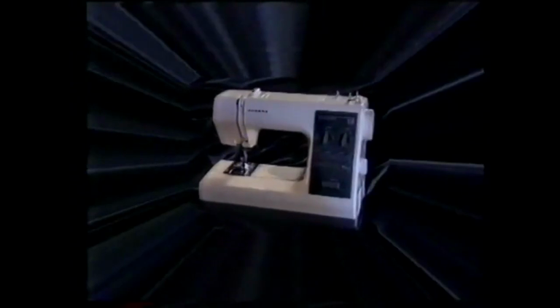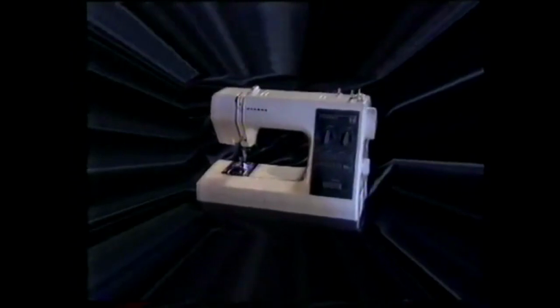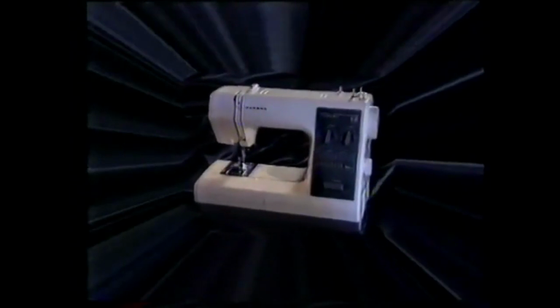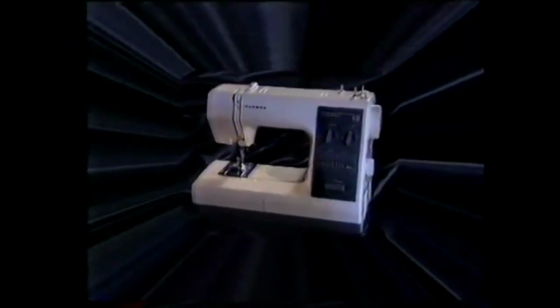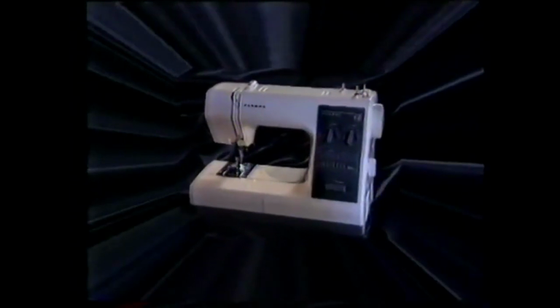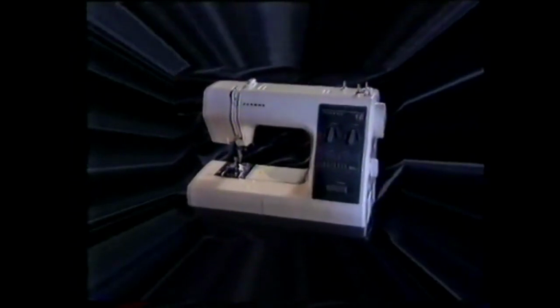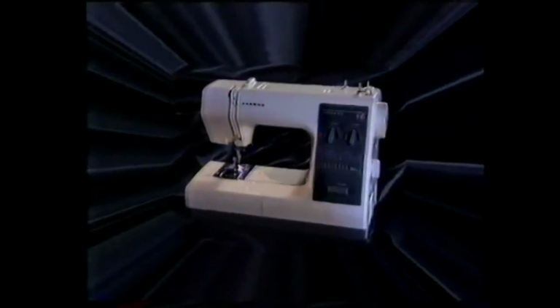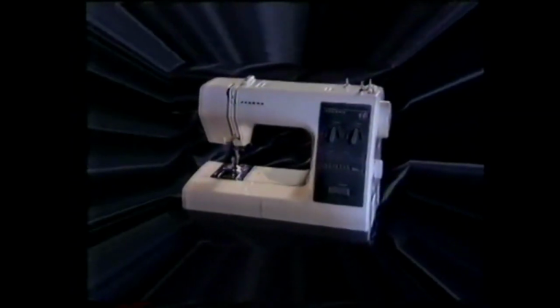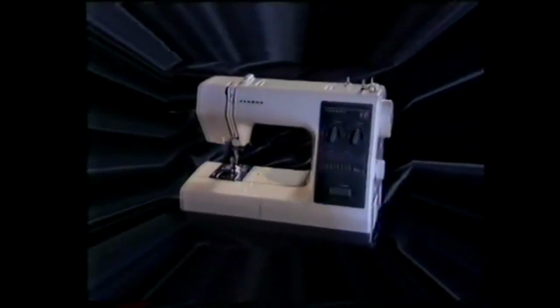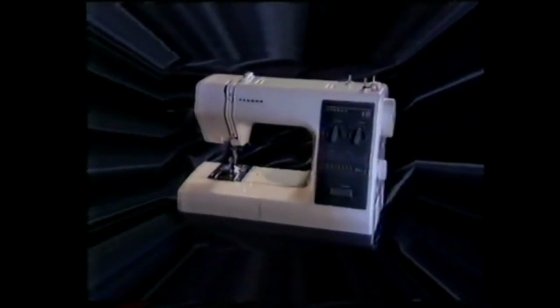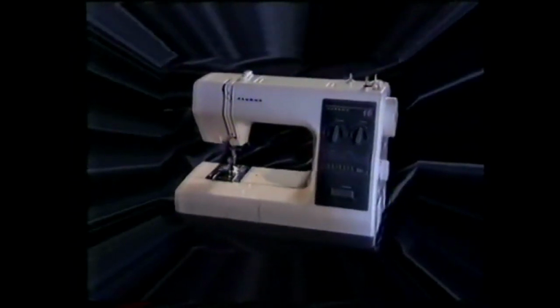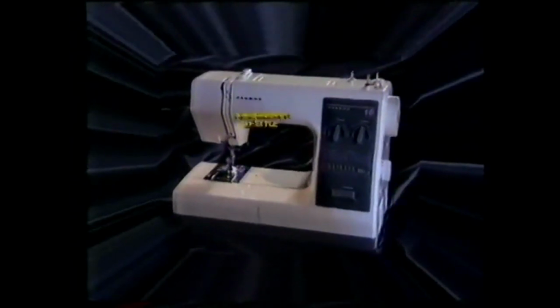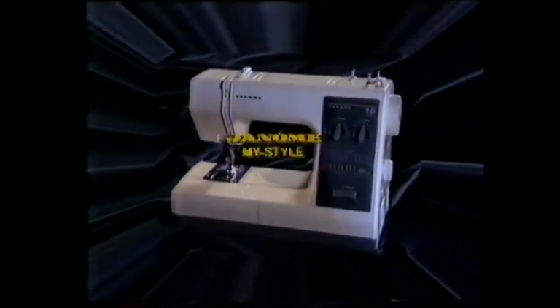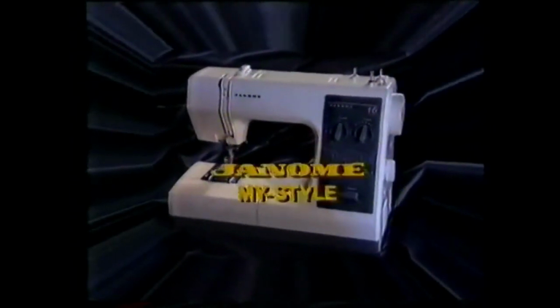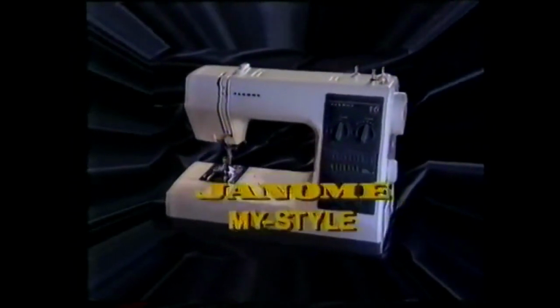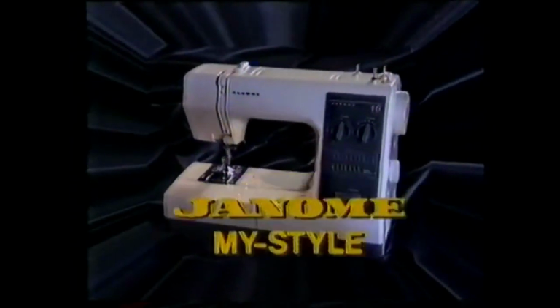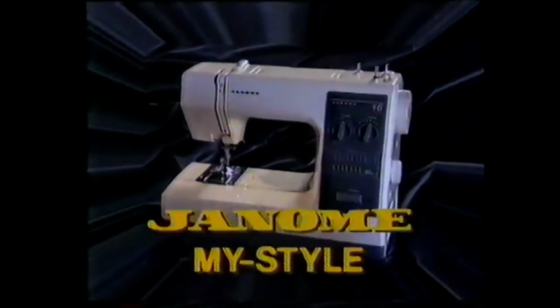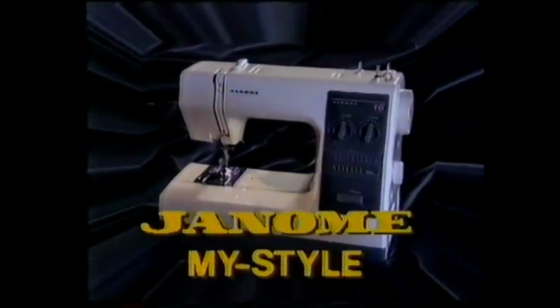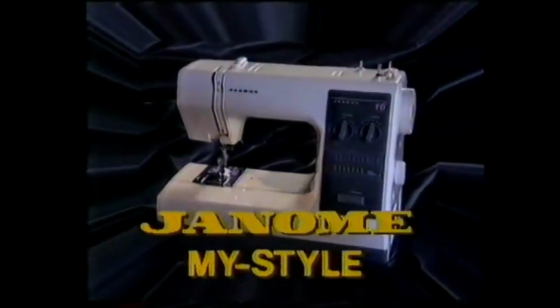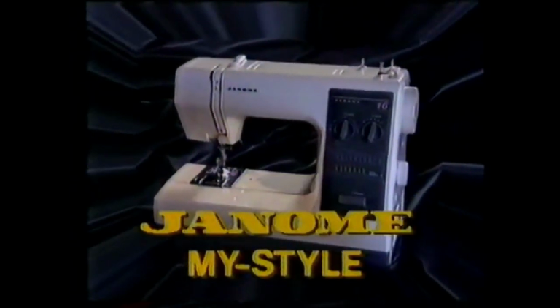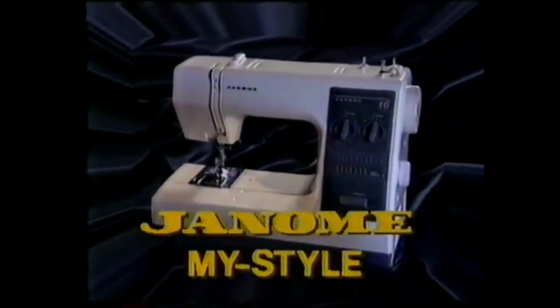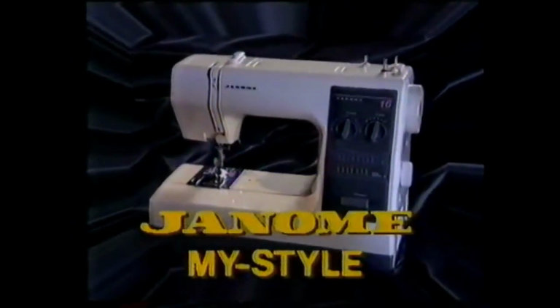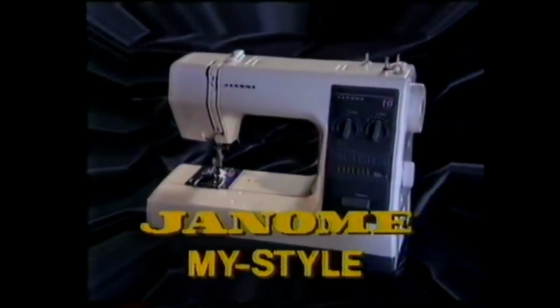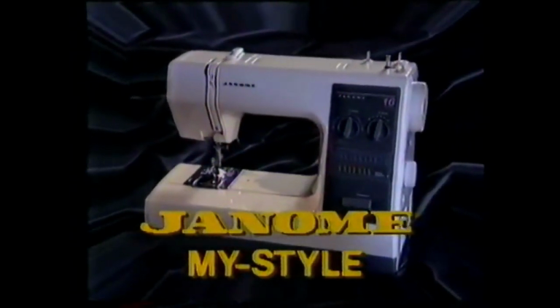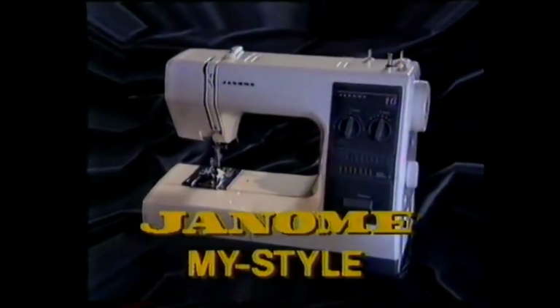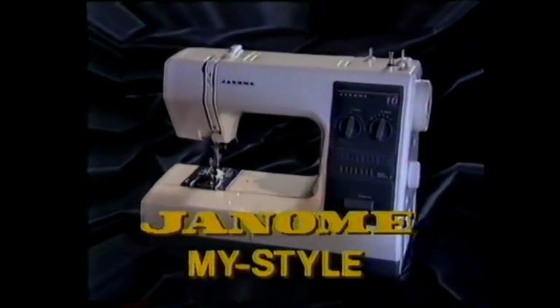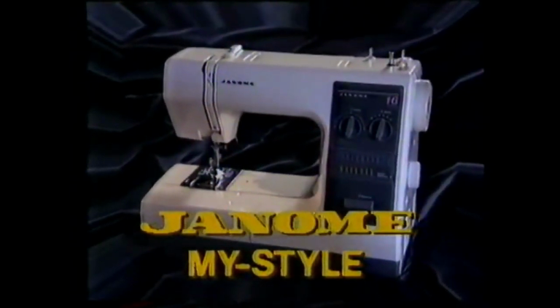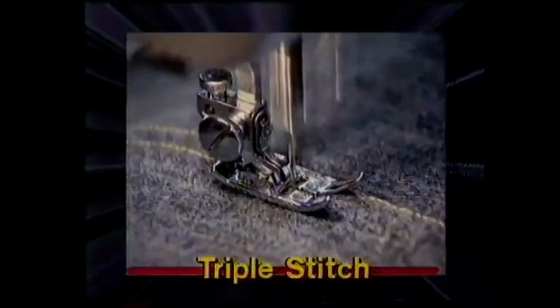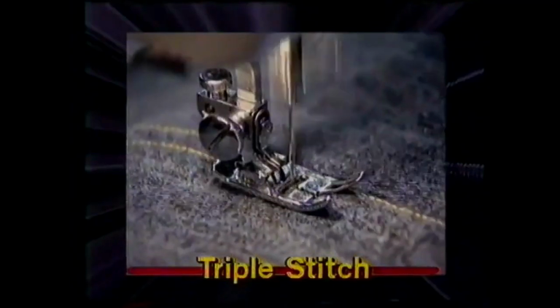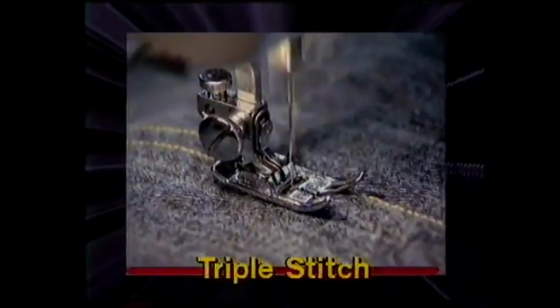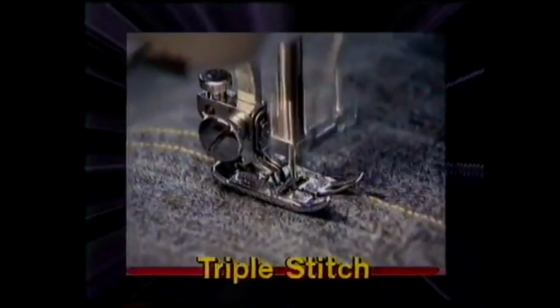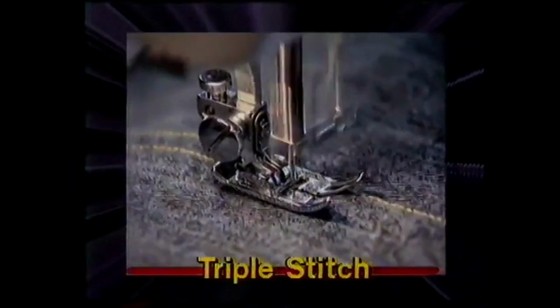Talk about value, here's a sensational deal on the Janome MyStyle for the lady in your life. Look at this,